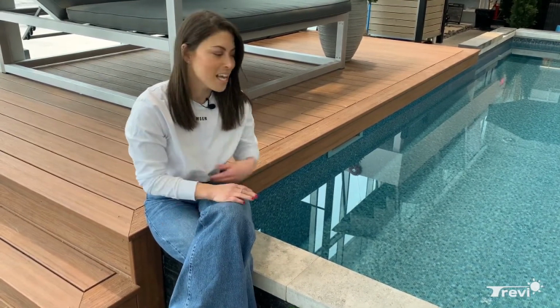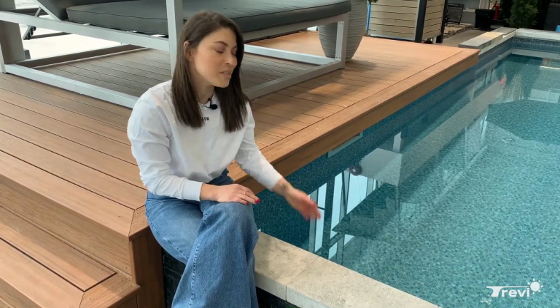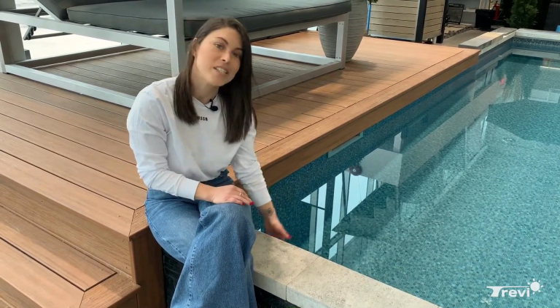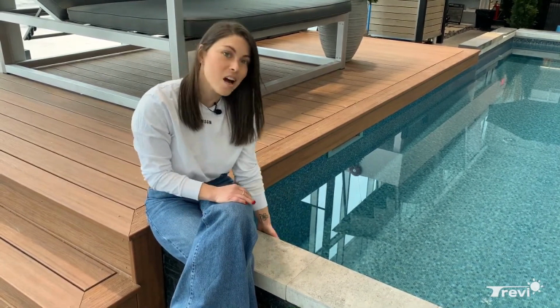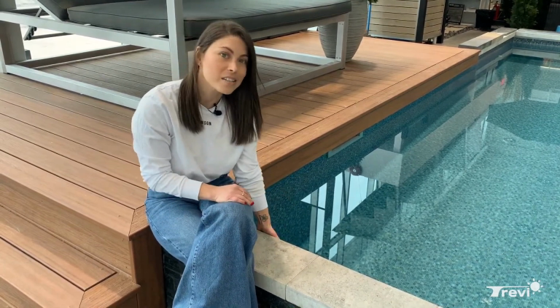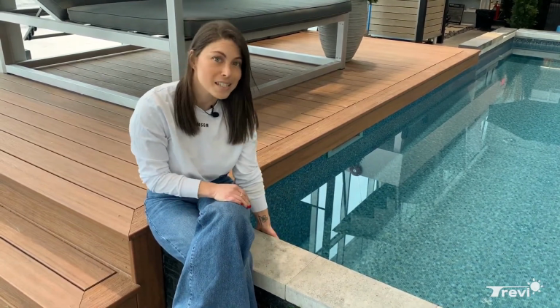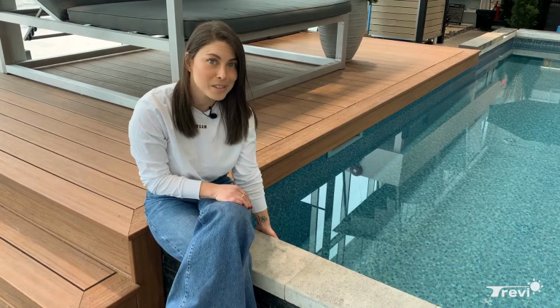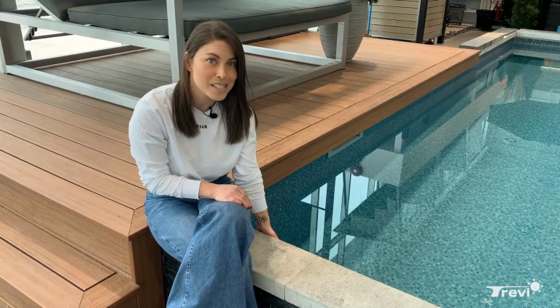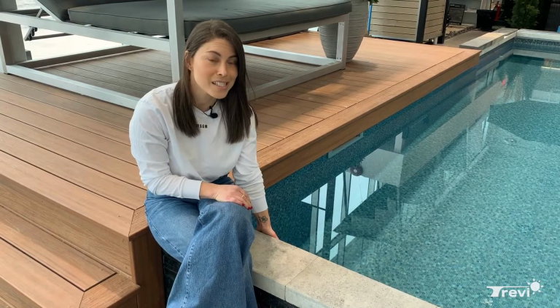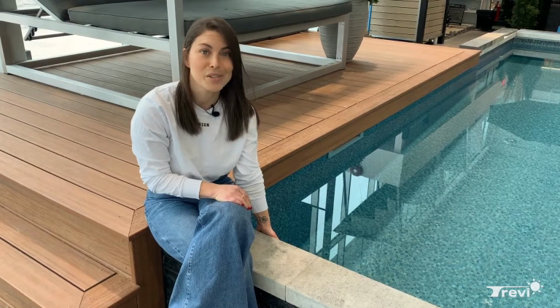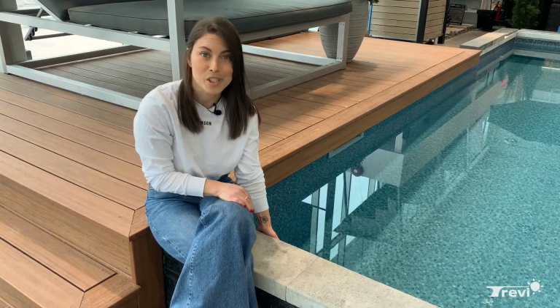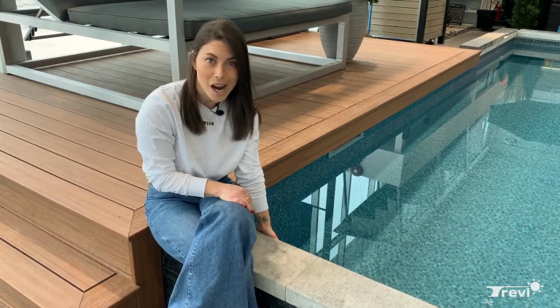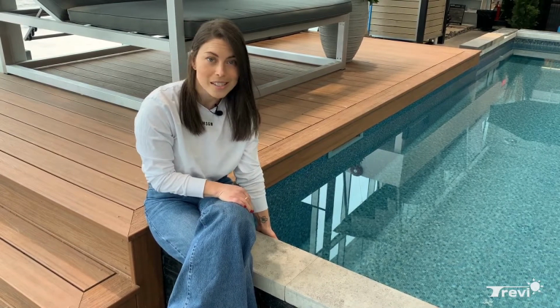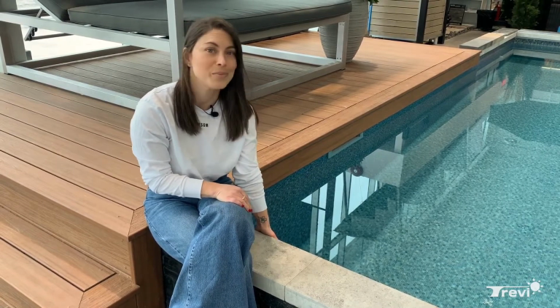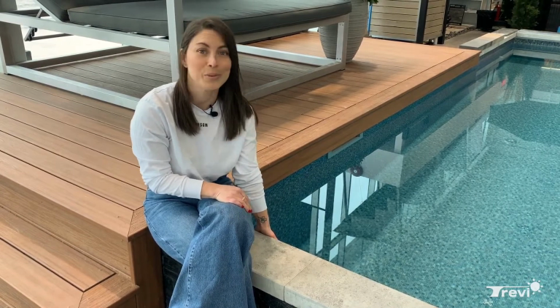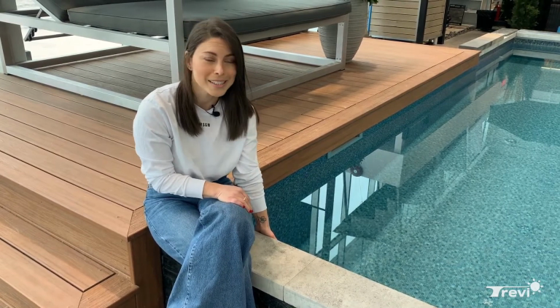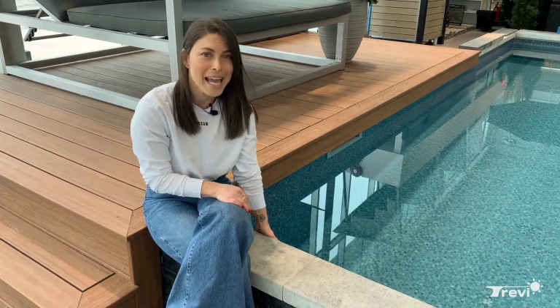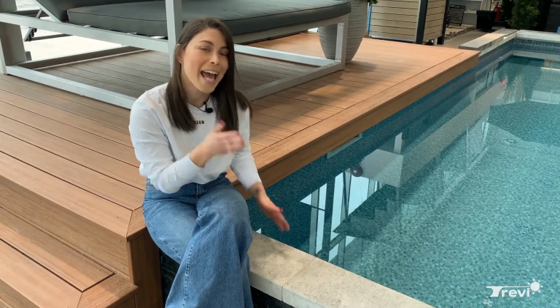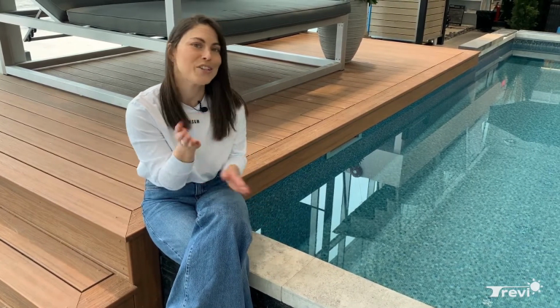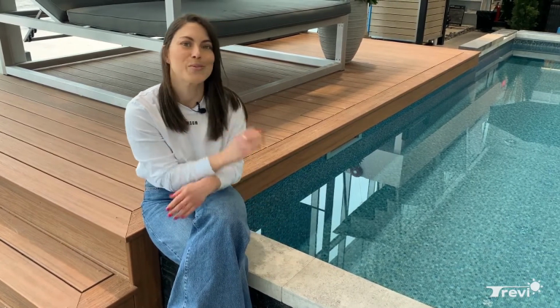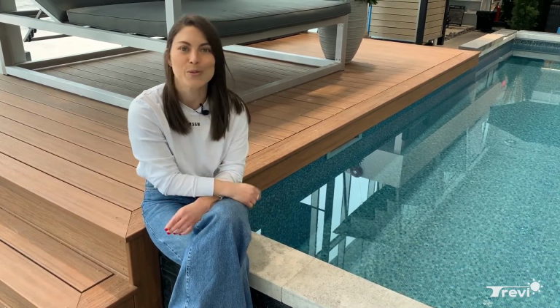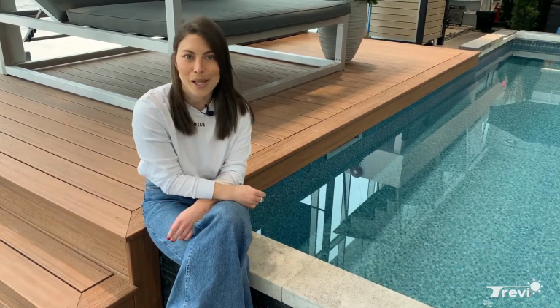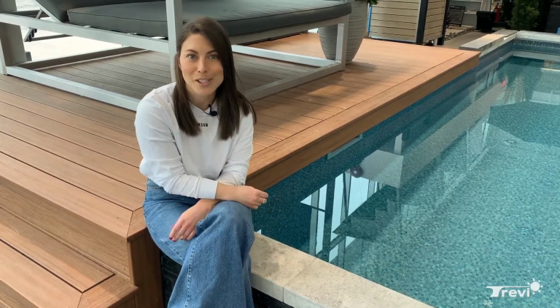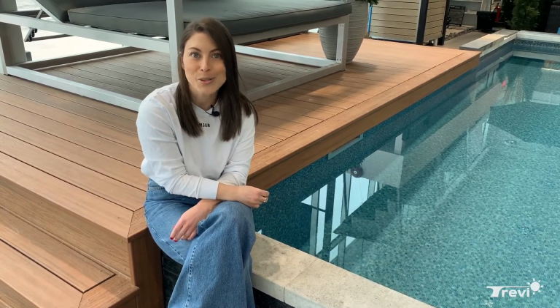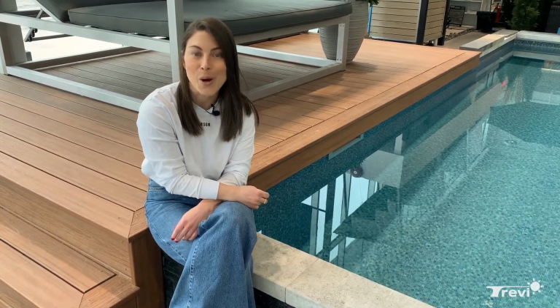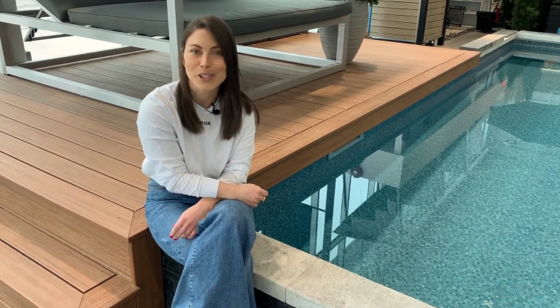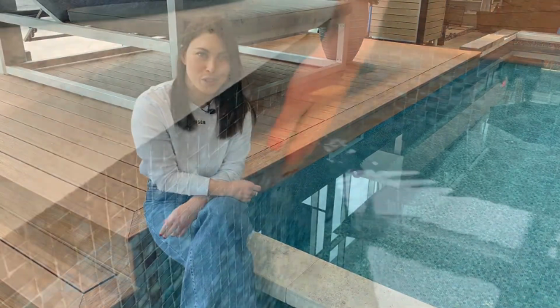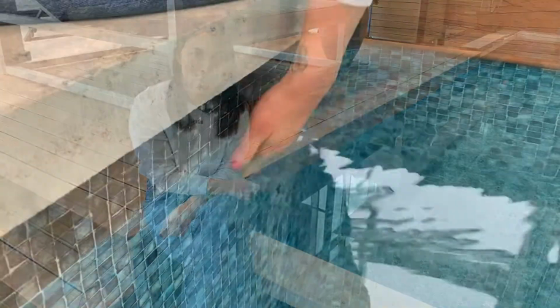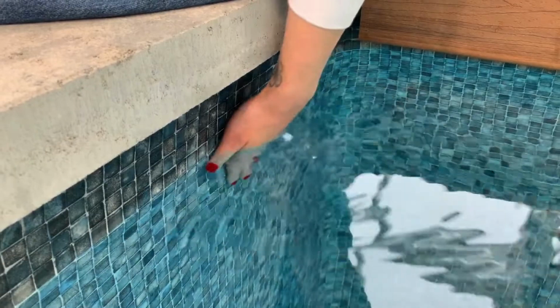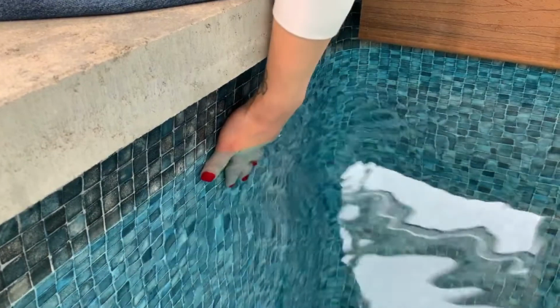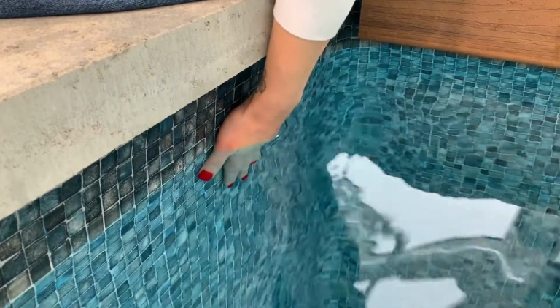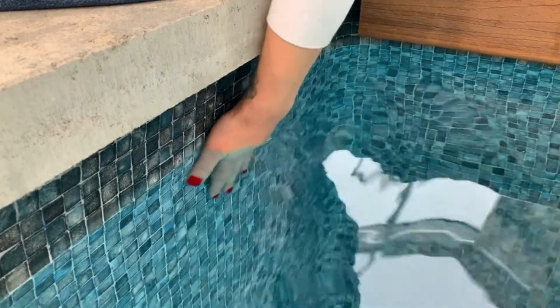It could be discolored at some places, it could be cracked, it could be weakened, and you can observe swelling due to water infiltration under the liner.